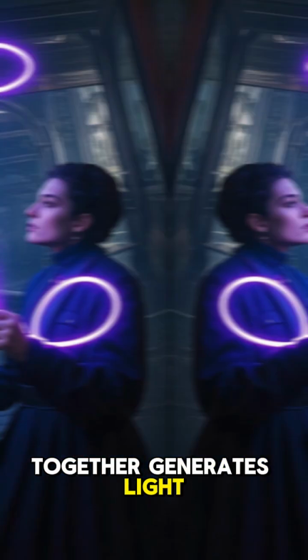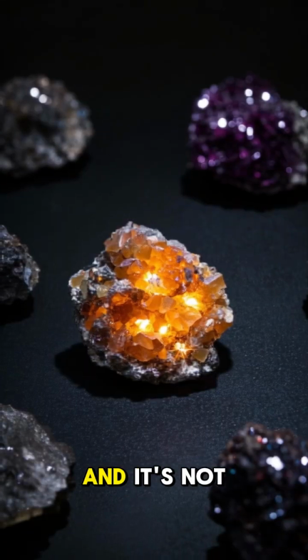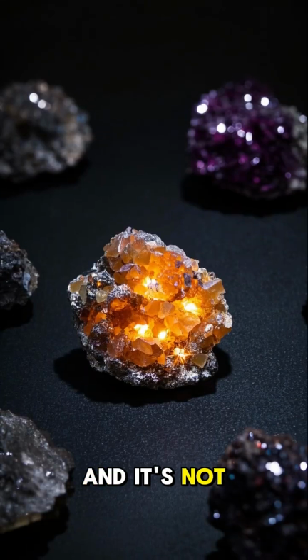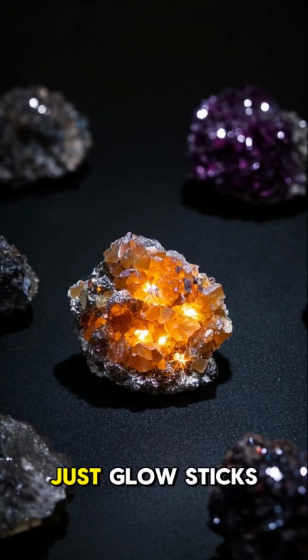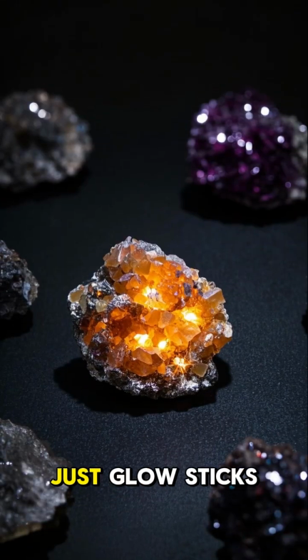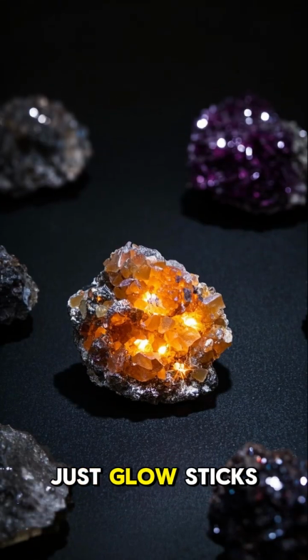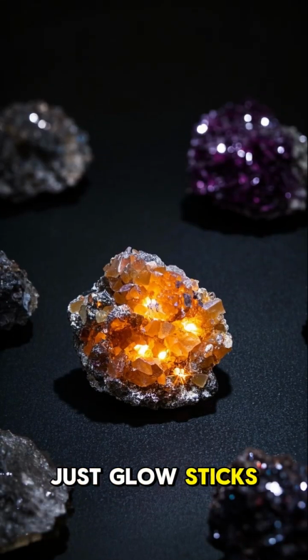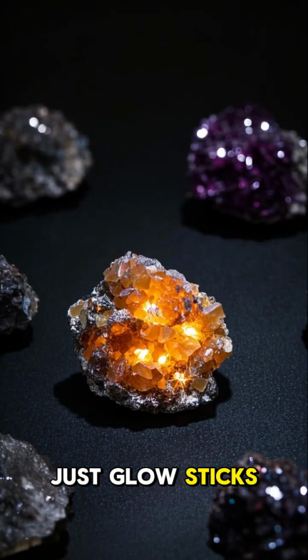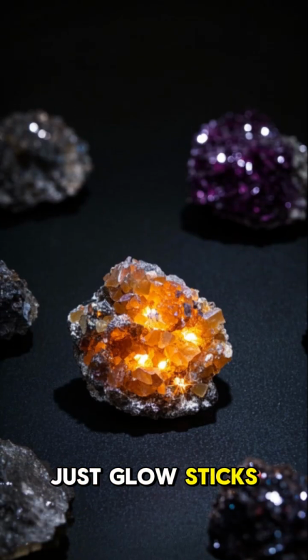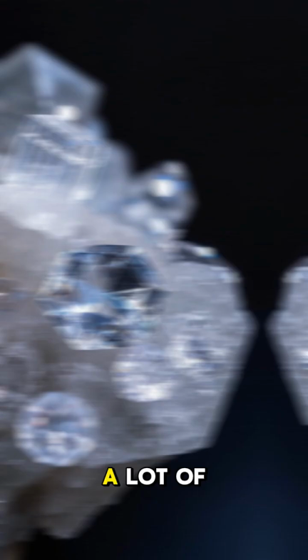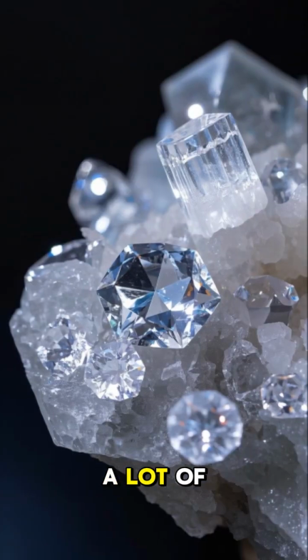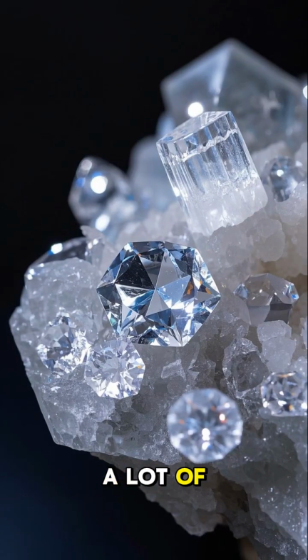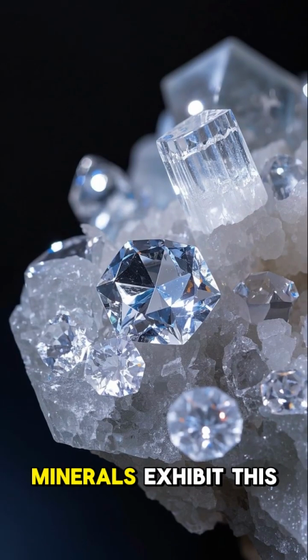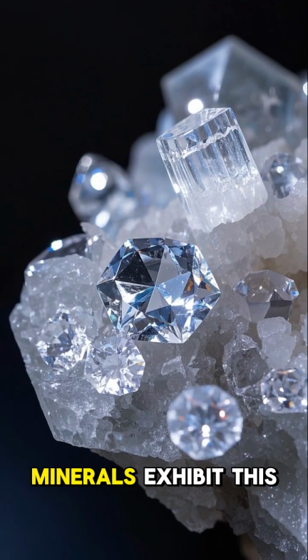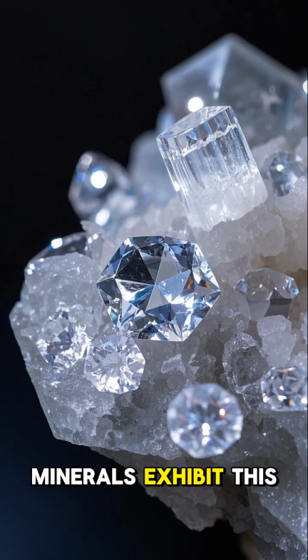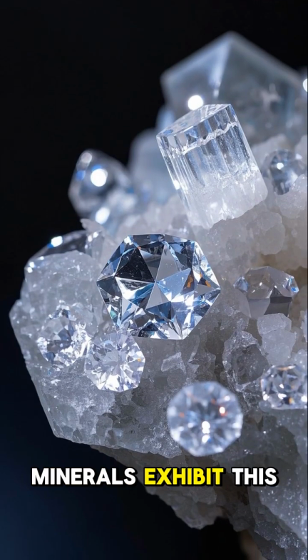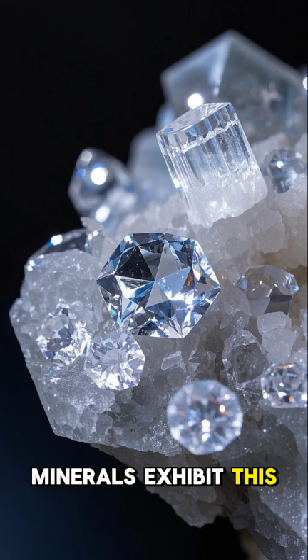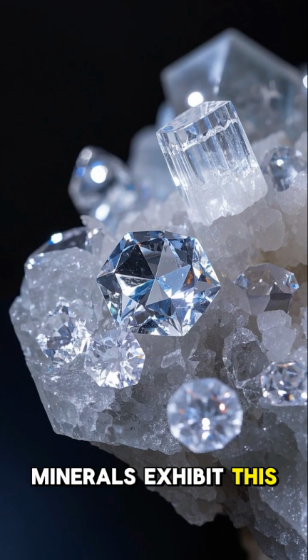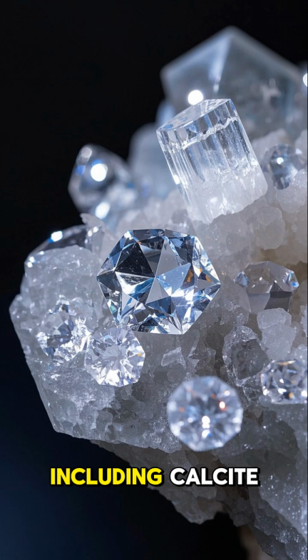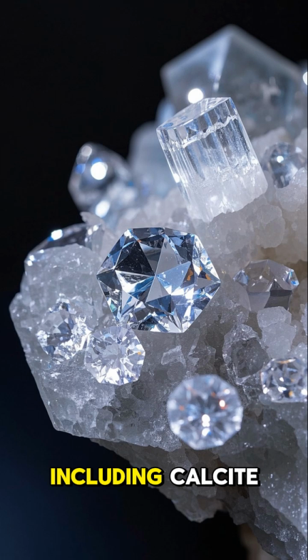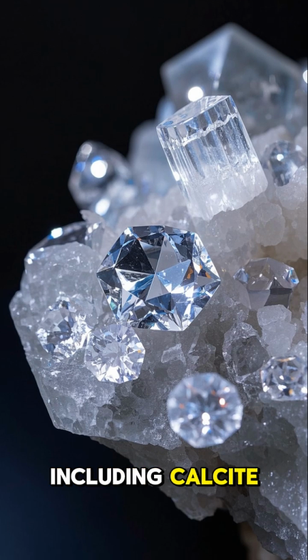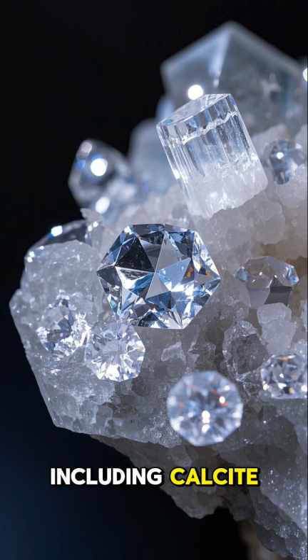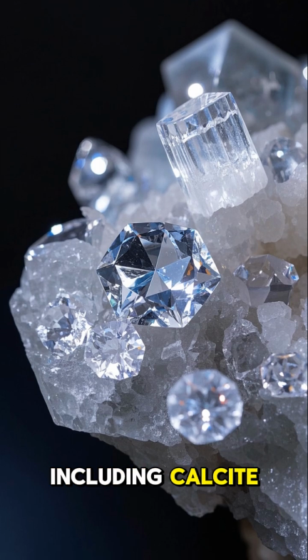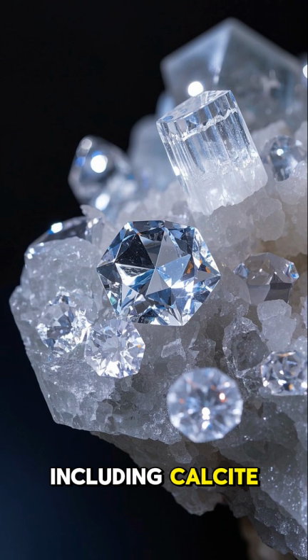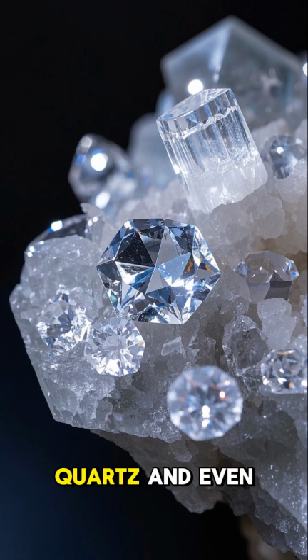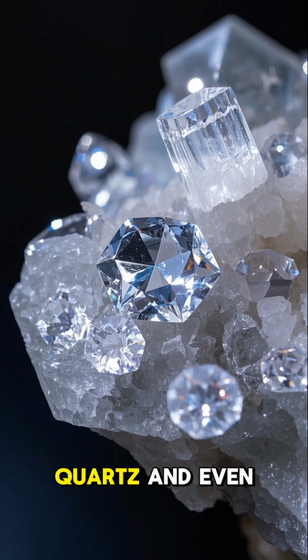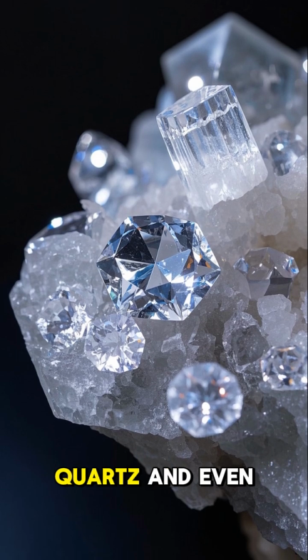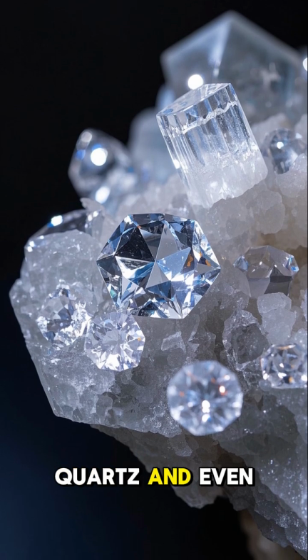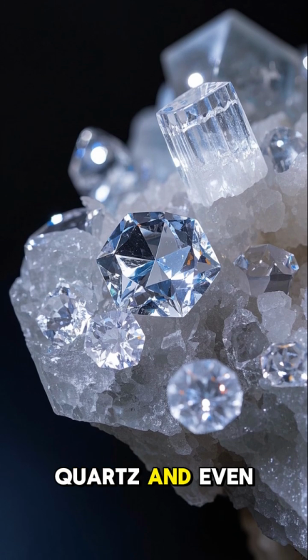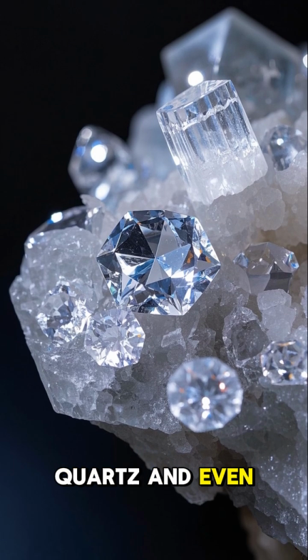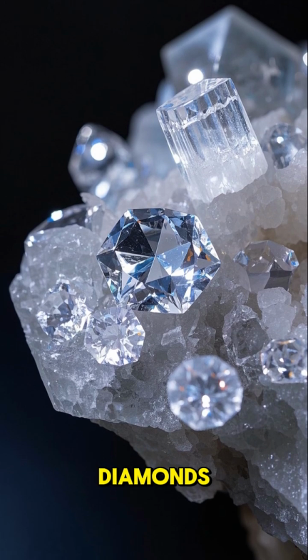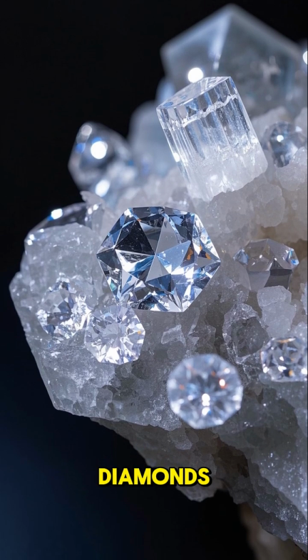And it's not just glow sticks. A lot of minerals exhibit this, including calcite, quartz, and even diamonds.